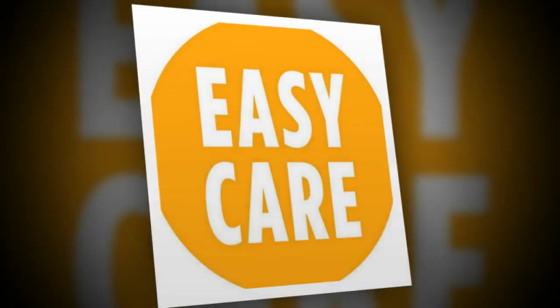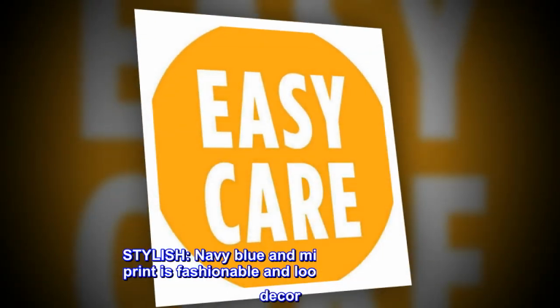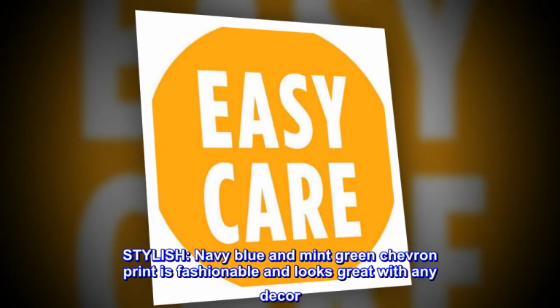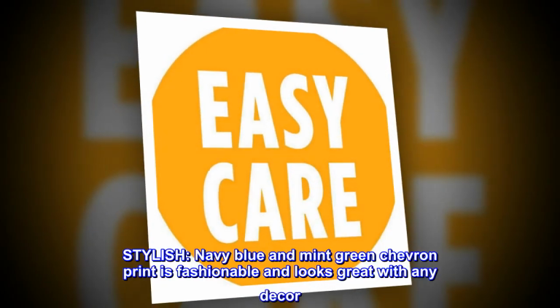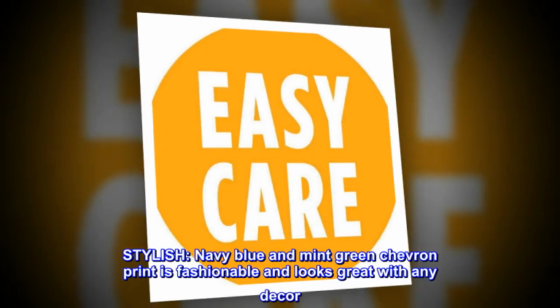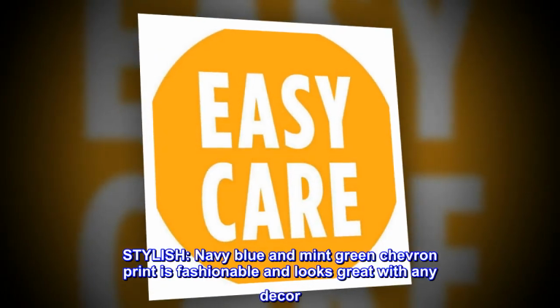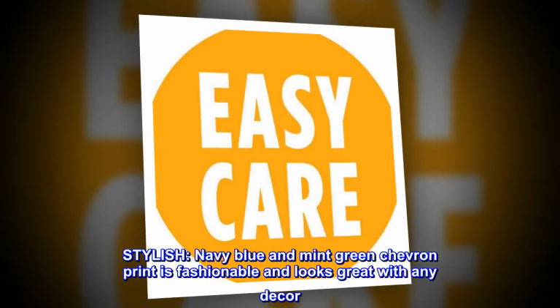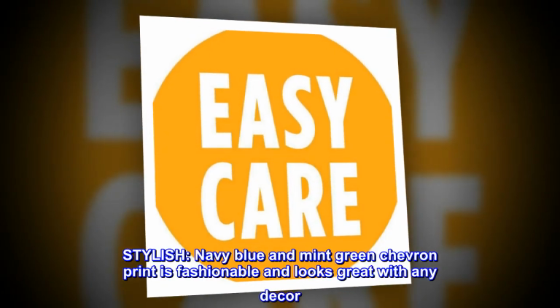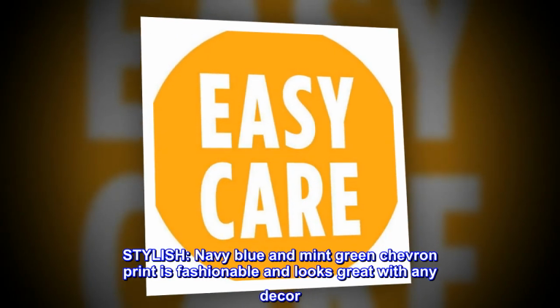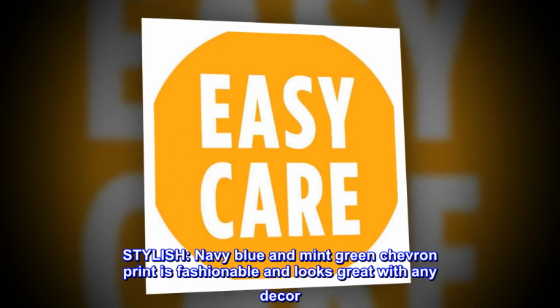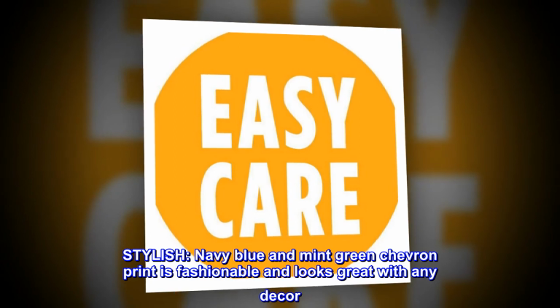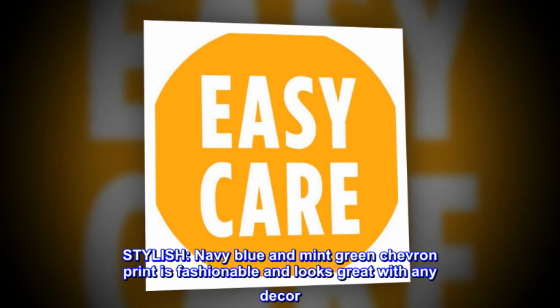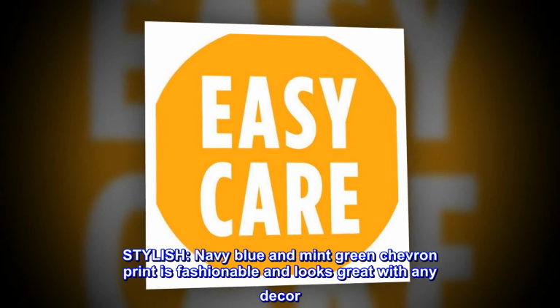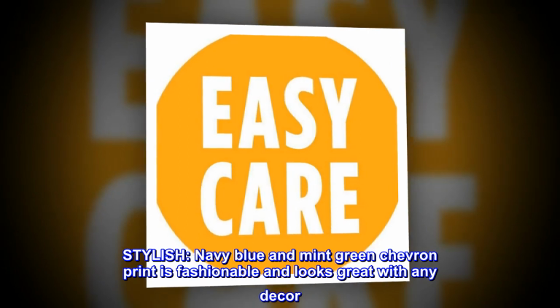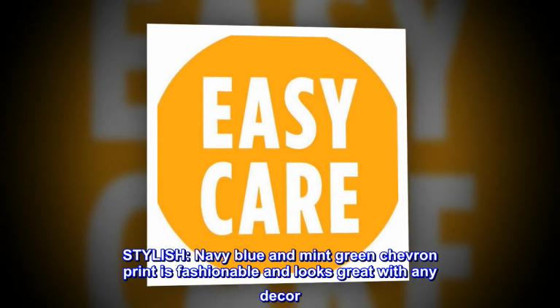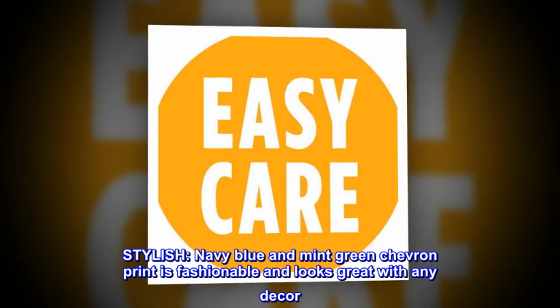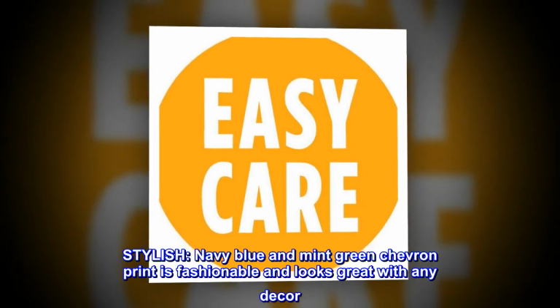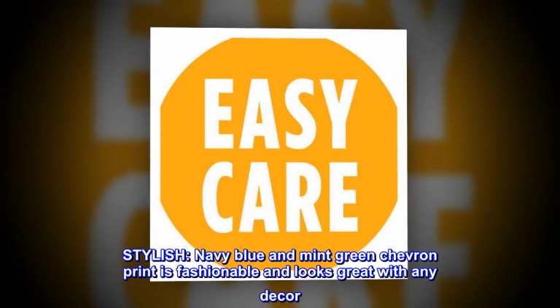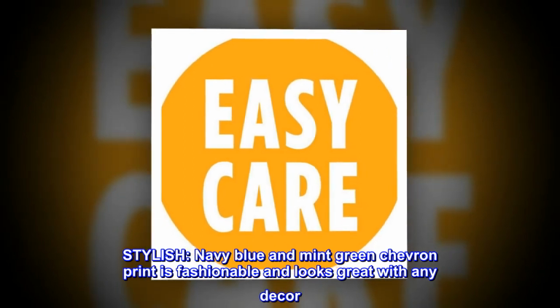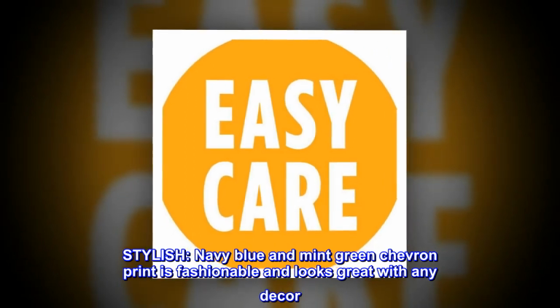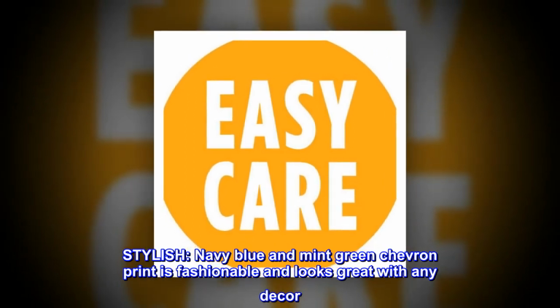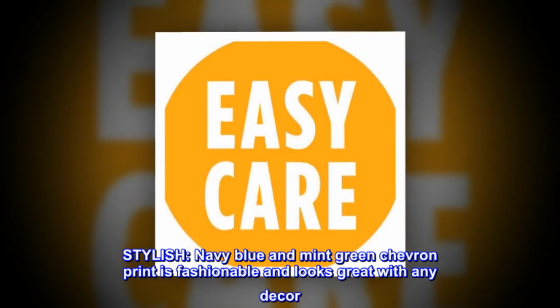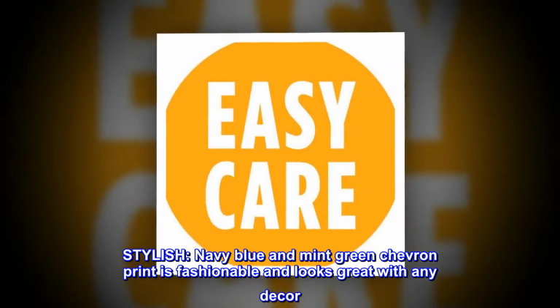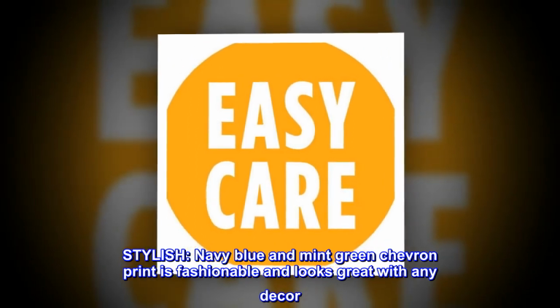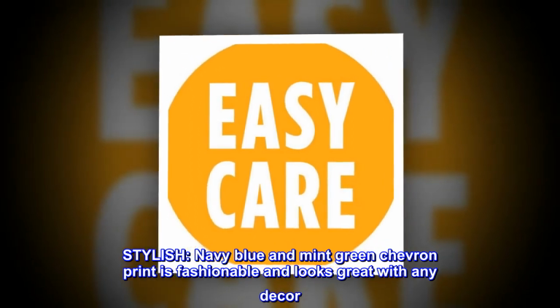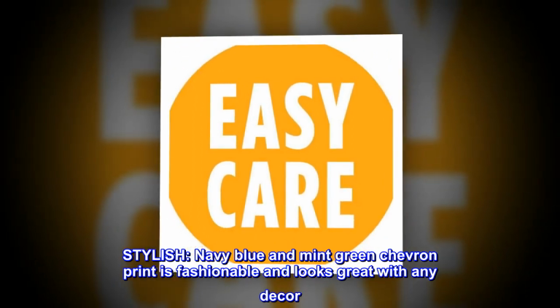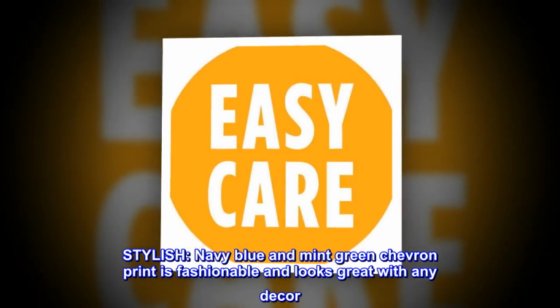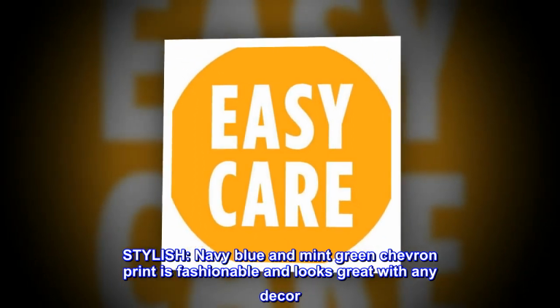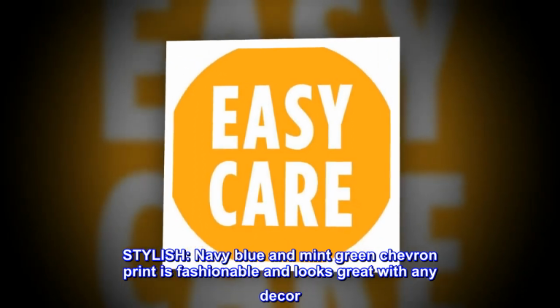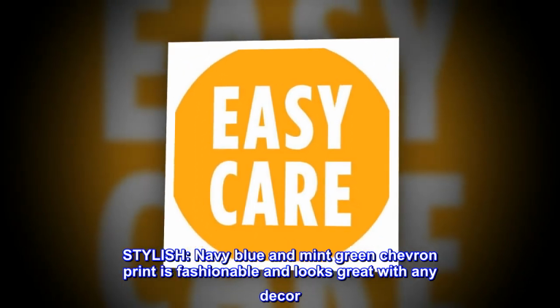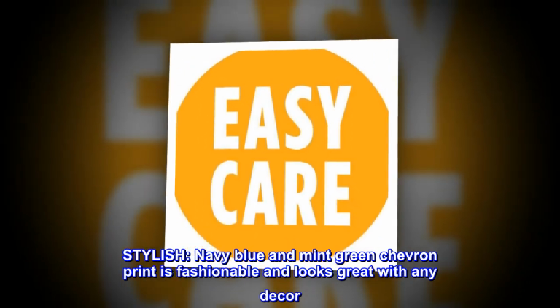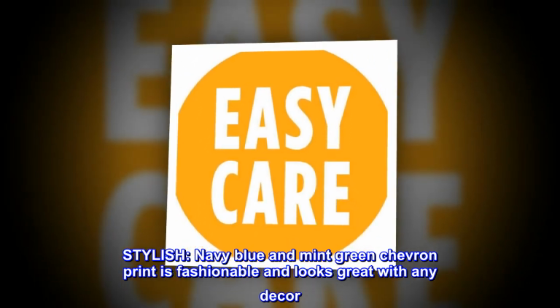Stylish. Navy blue and mint green chevron print is fashionable and looks great with any decor.